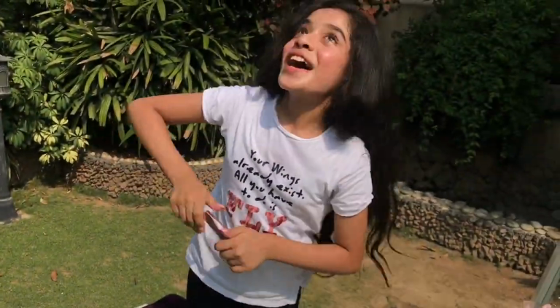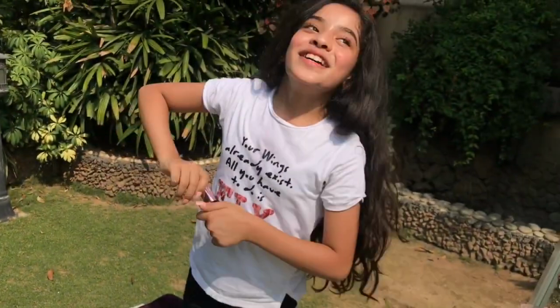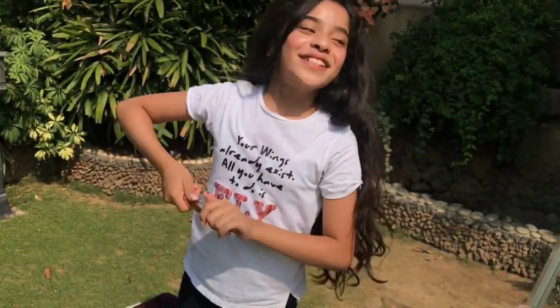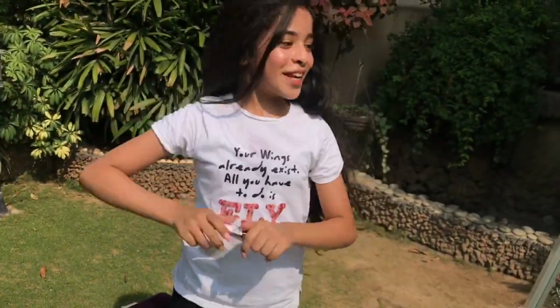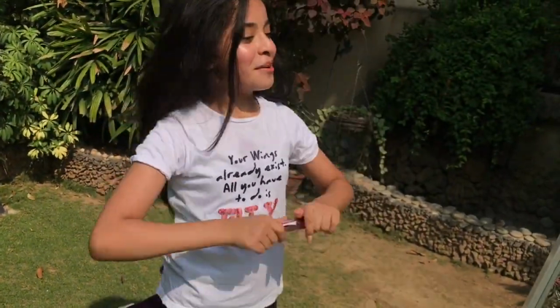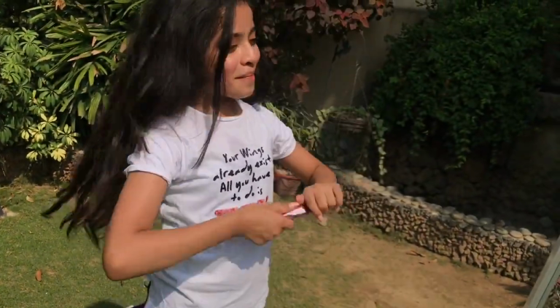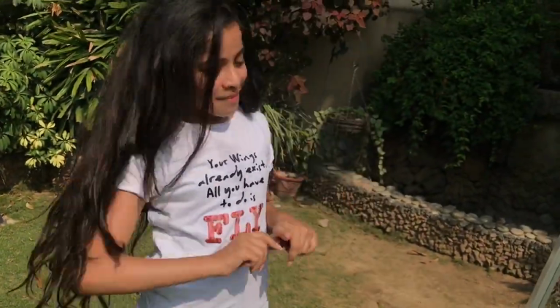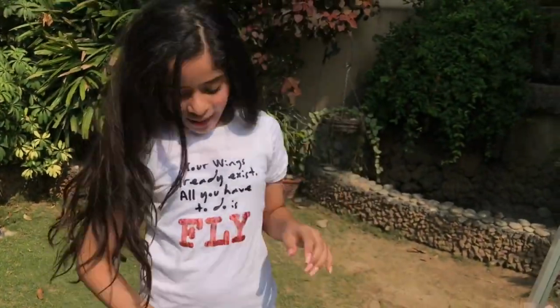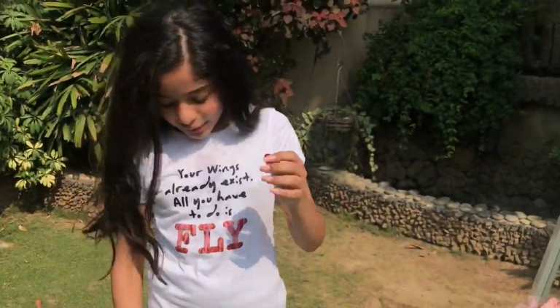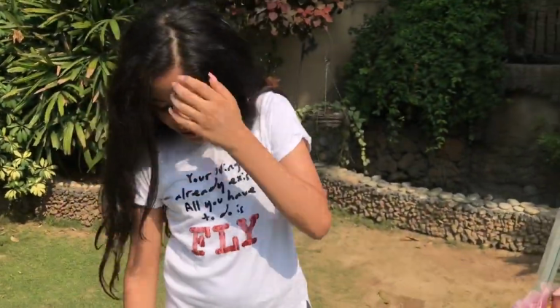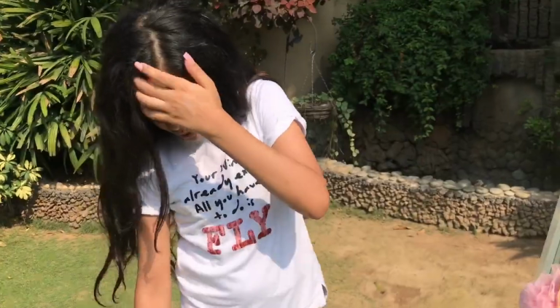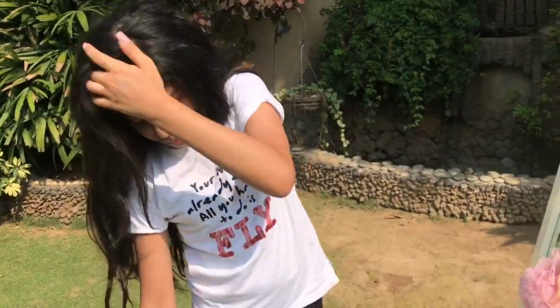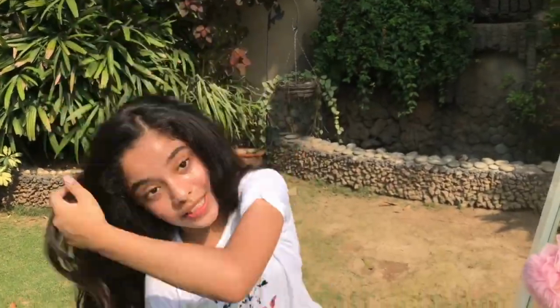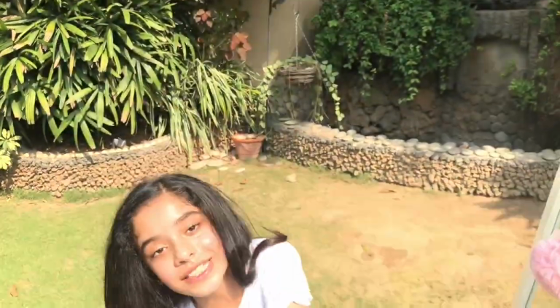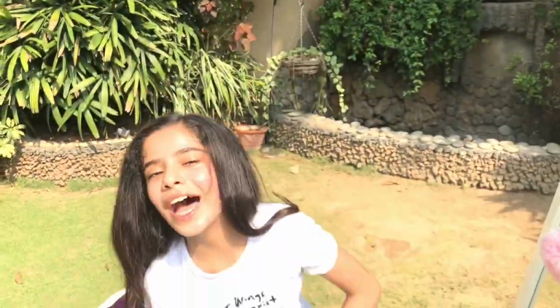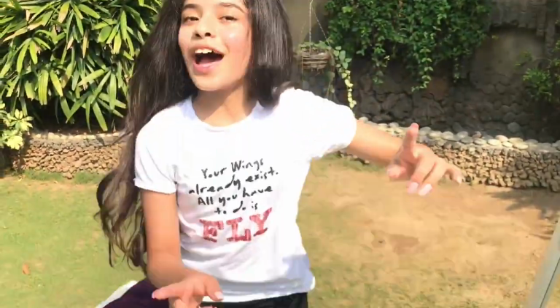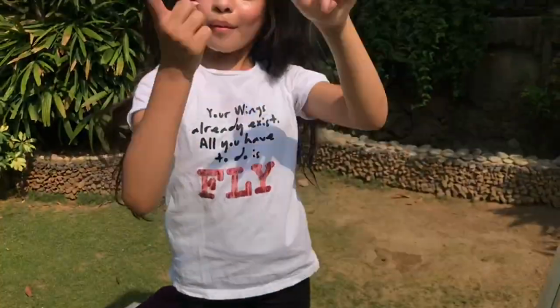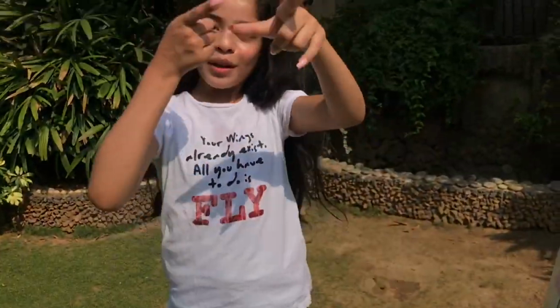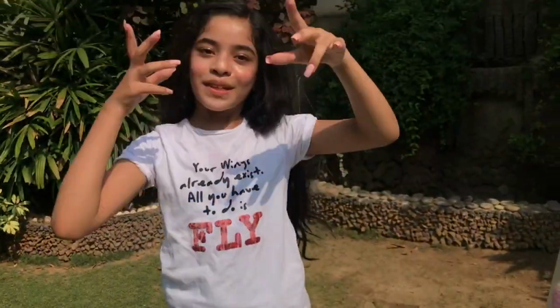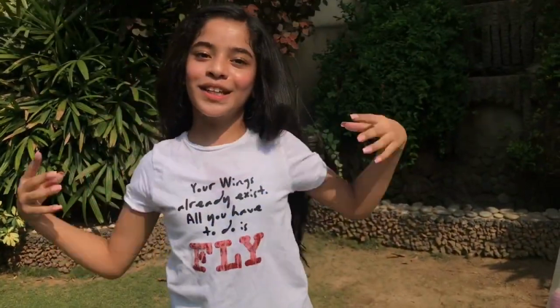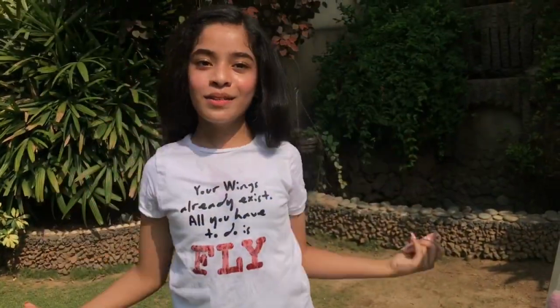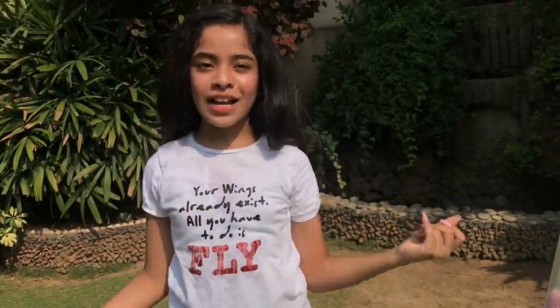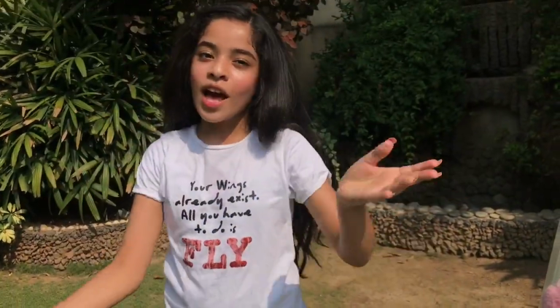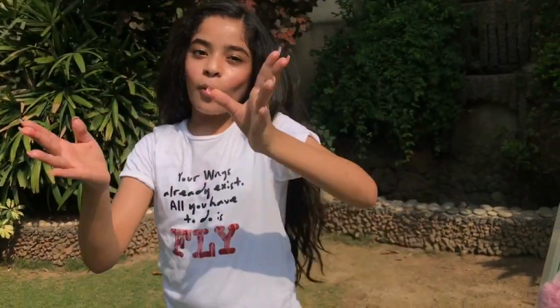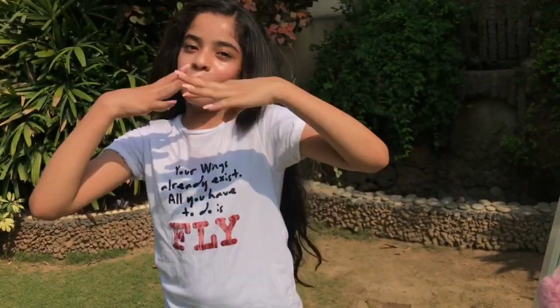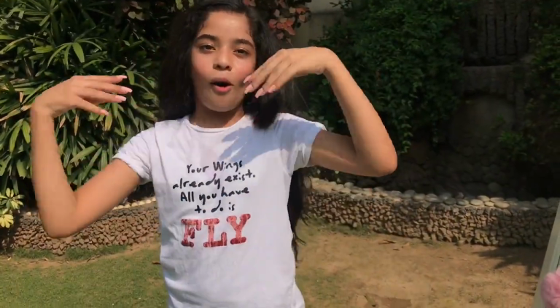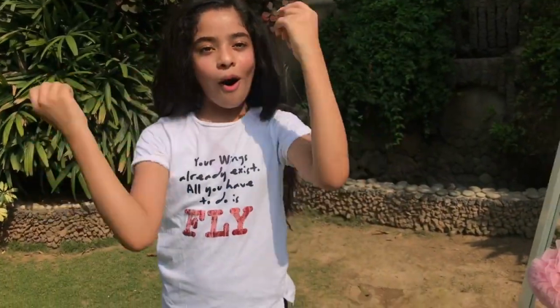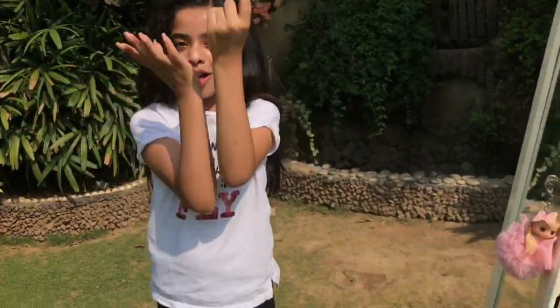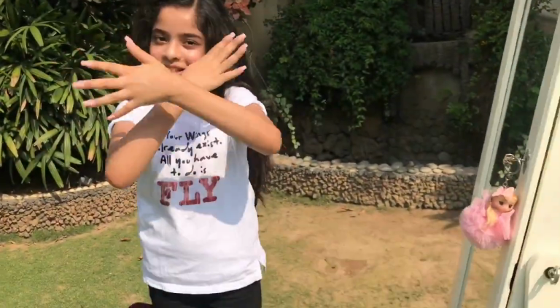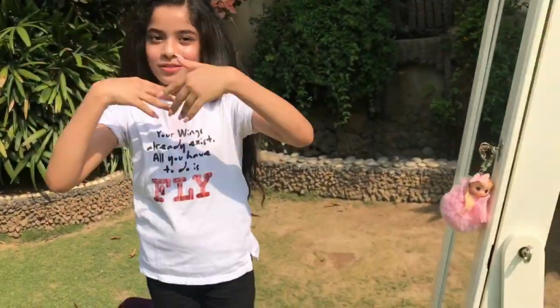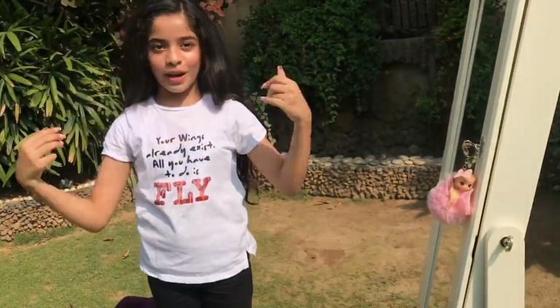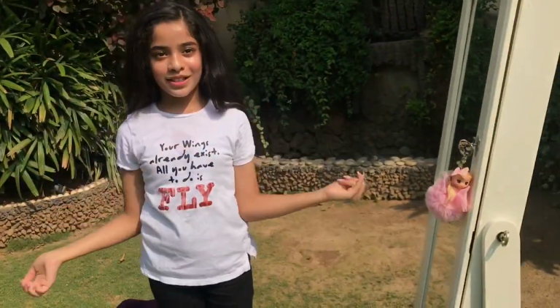My makeup look is complete! I hope you guys enjoyed this natural makeup tutorial.